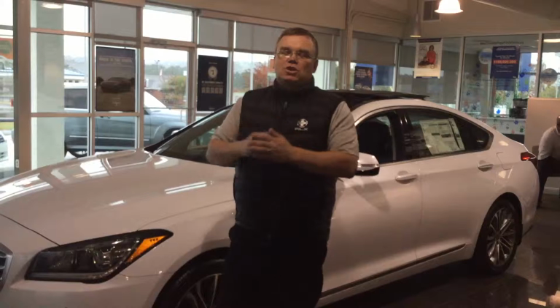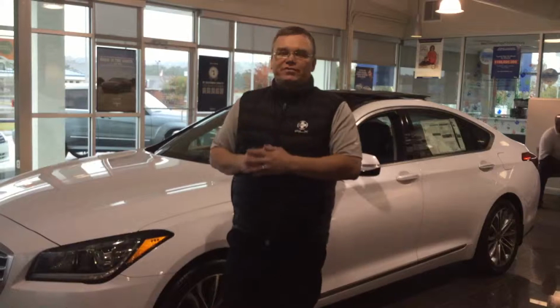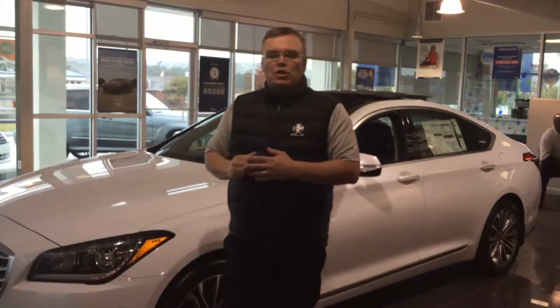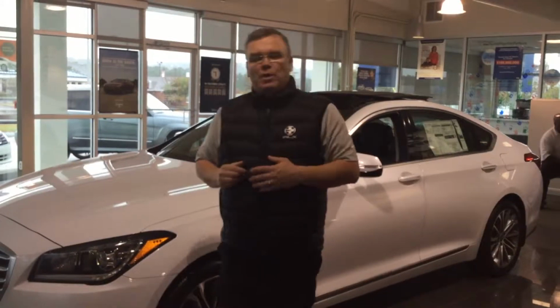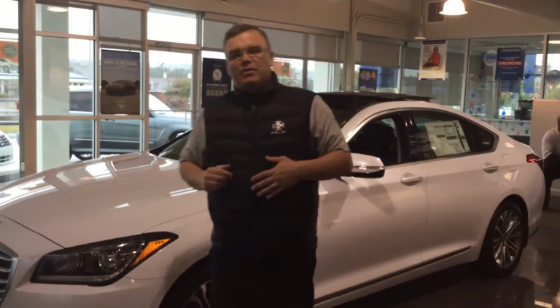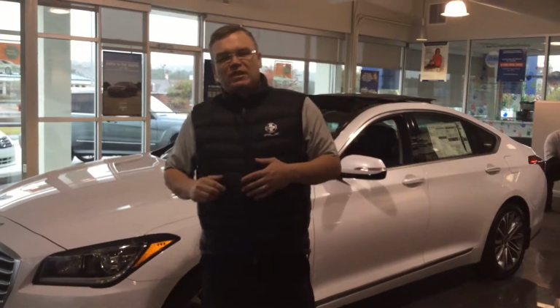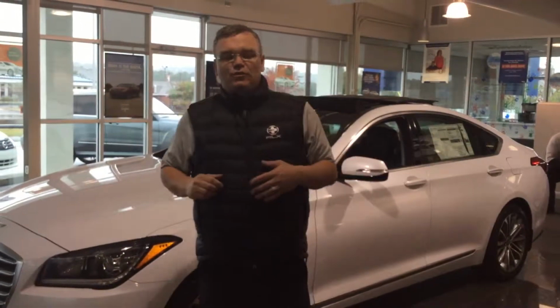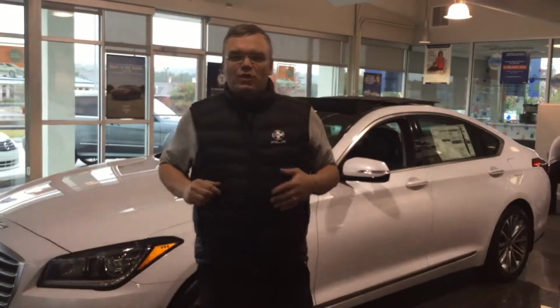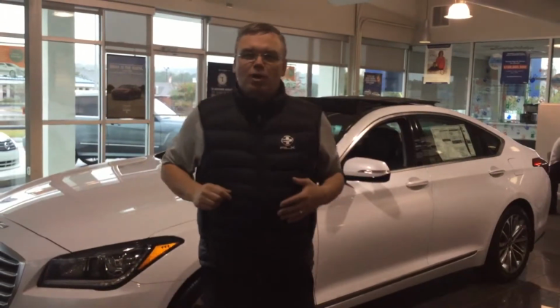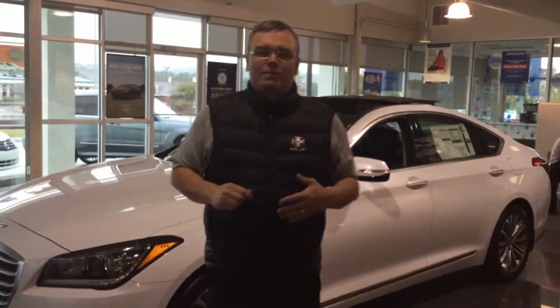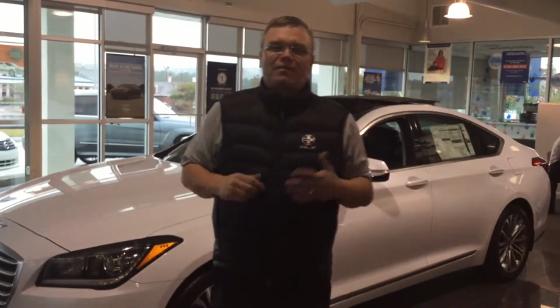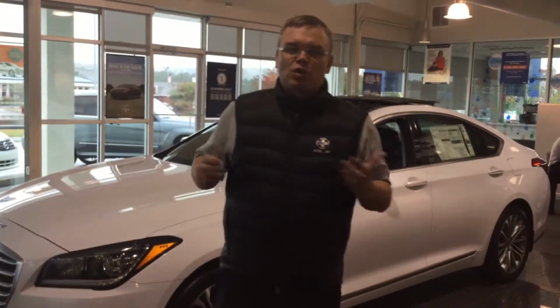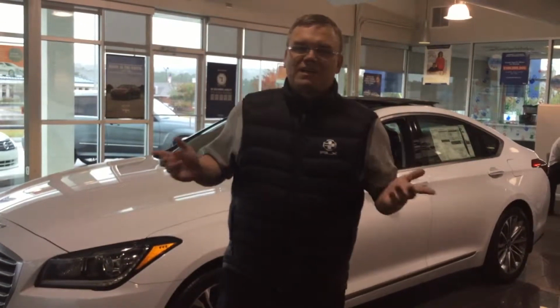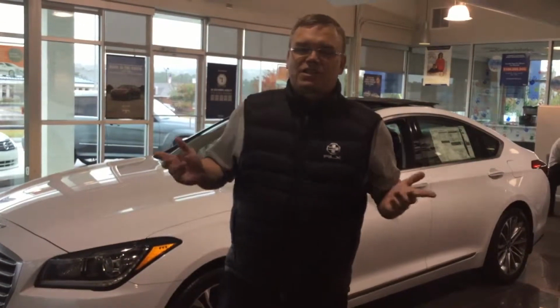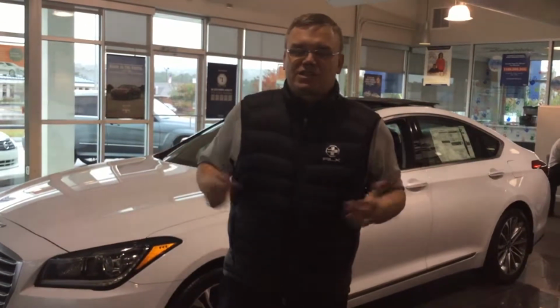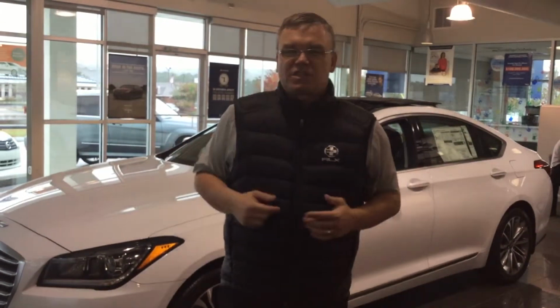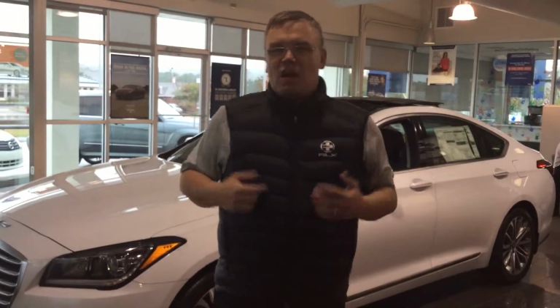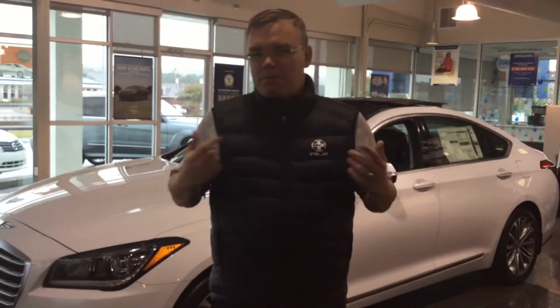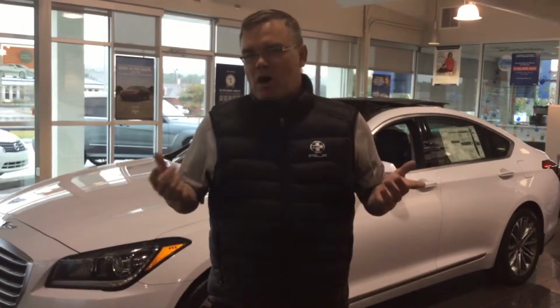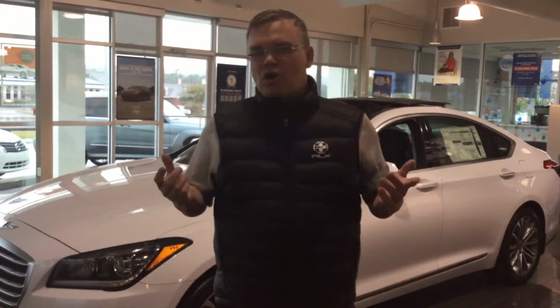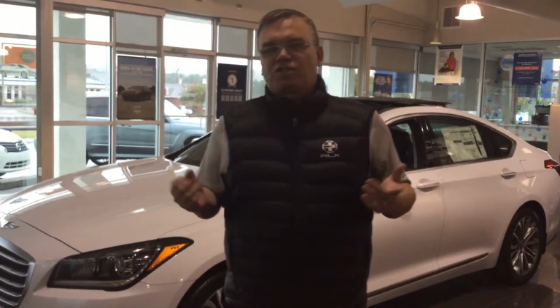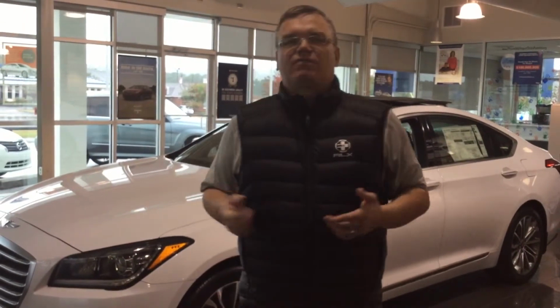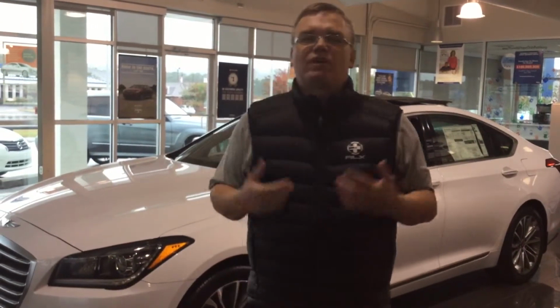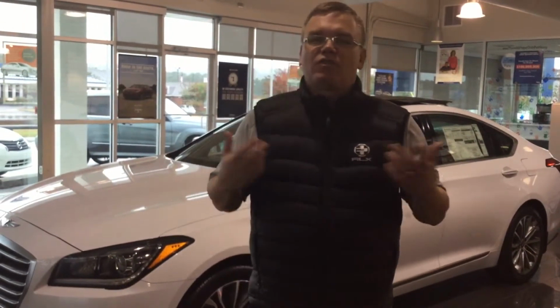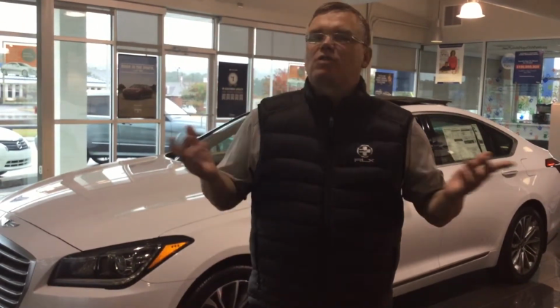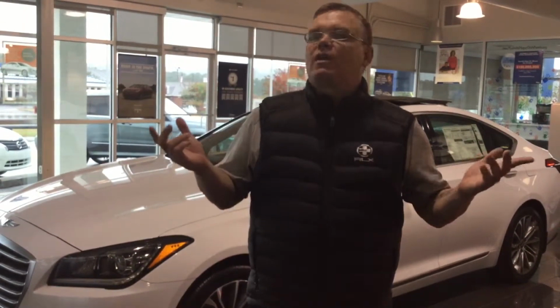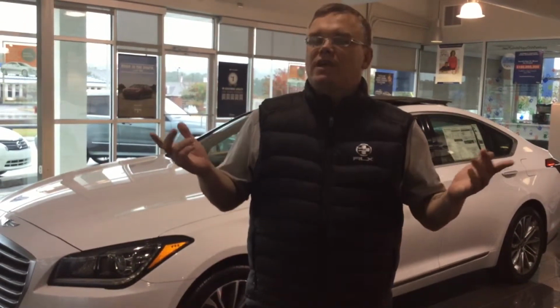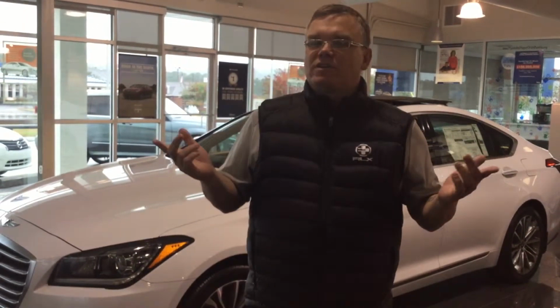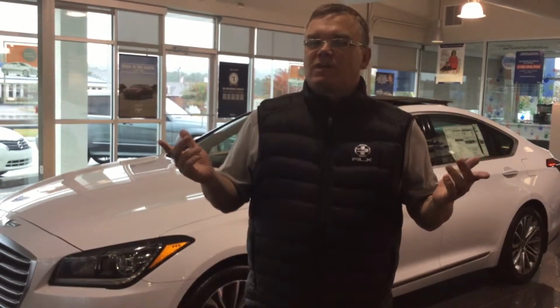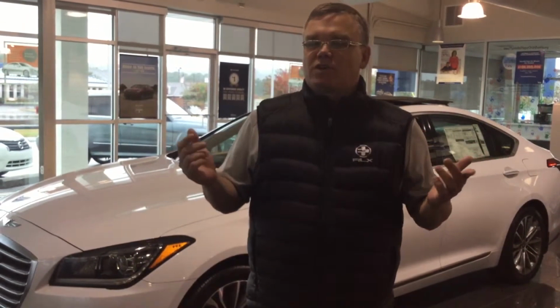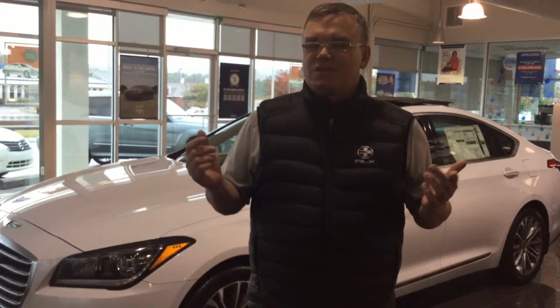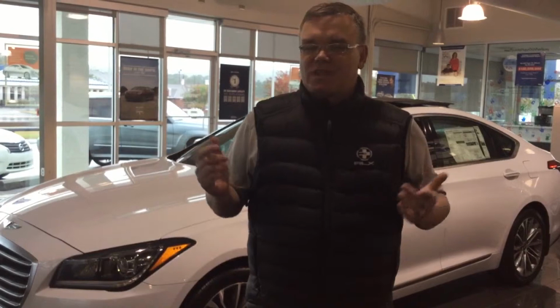Good afternoon Bobby, and thank you for inquiring about the Hyundai Genesis. I'm Mark Hudson, and thank you for inquiring here at Talon.